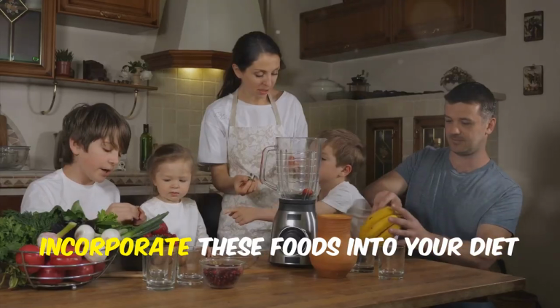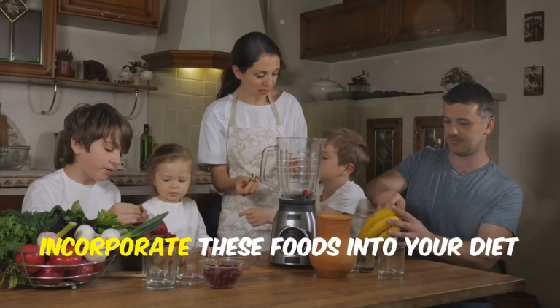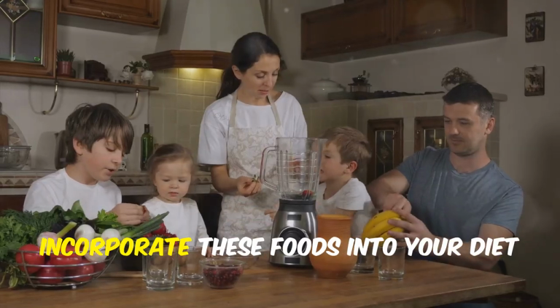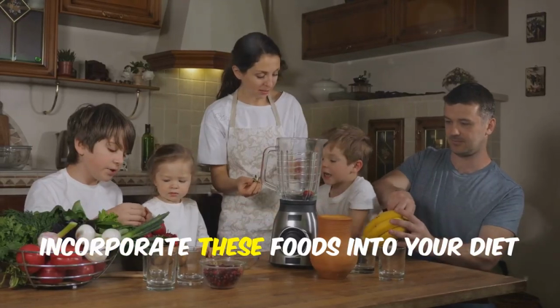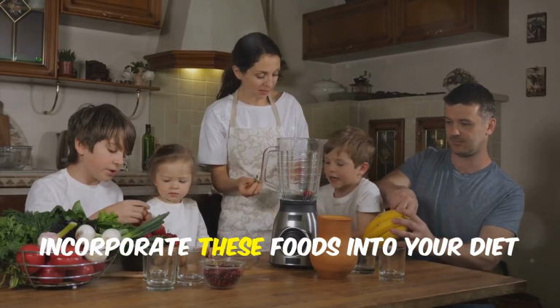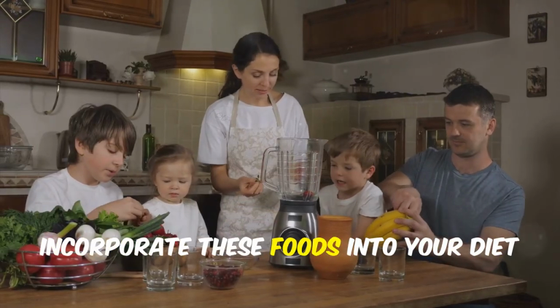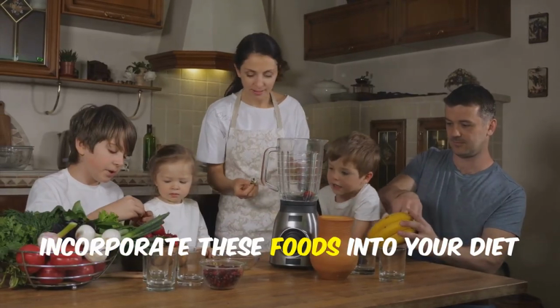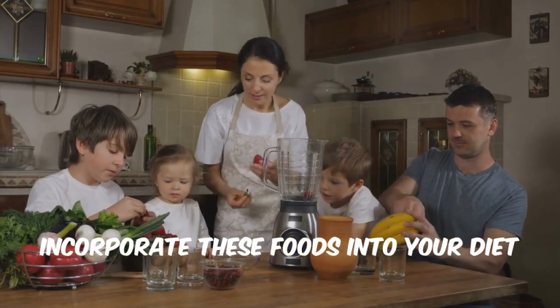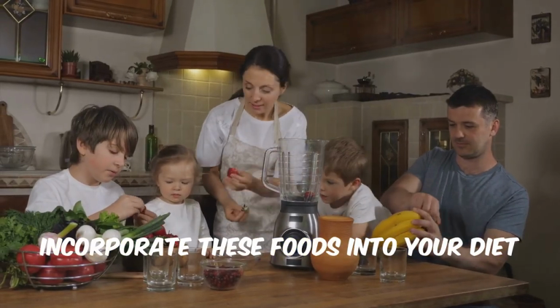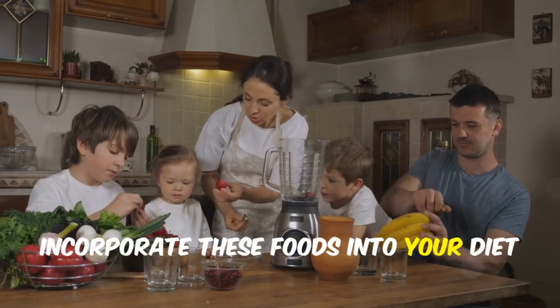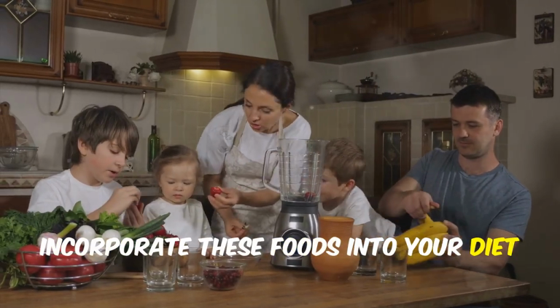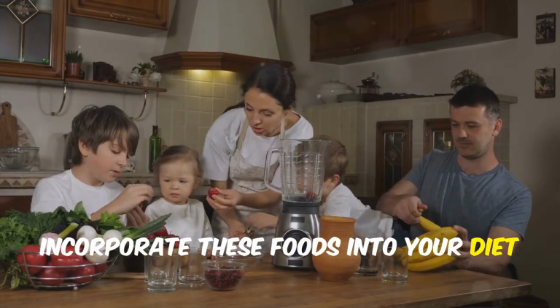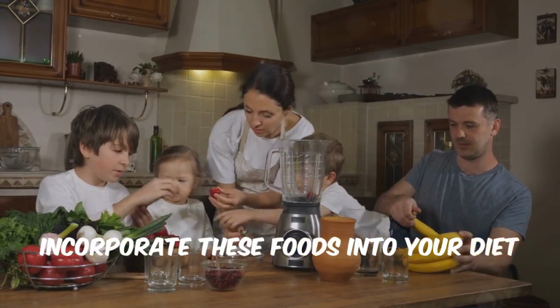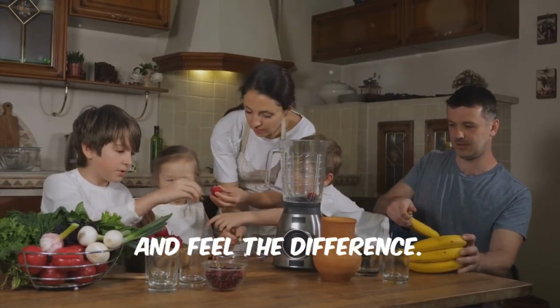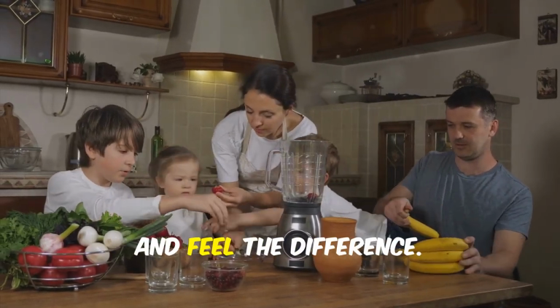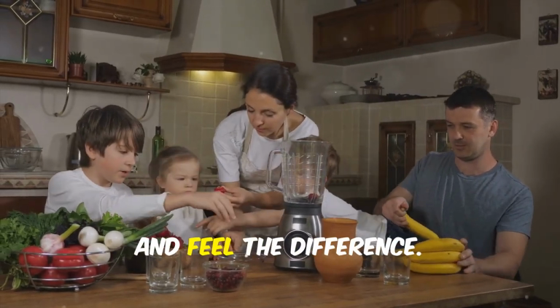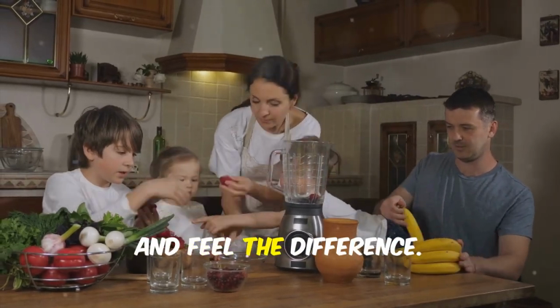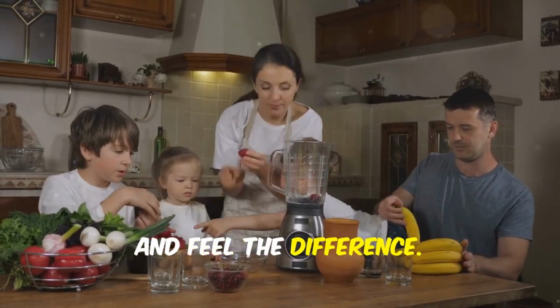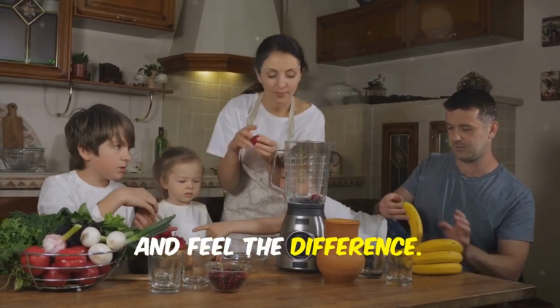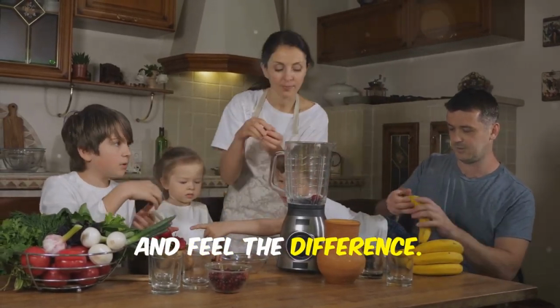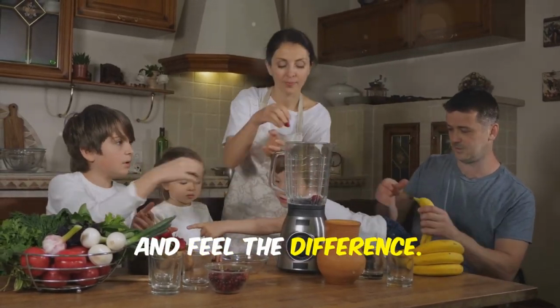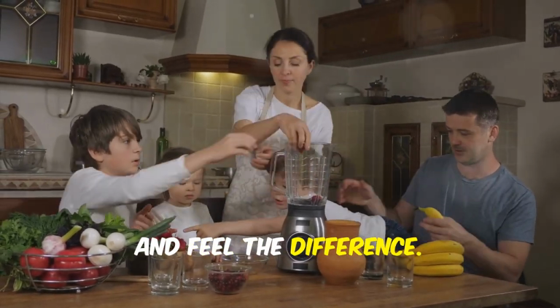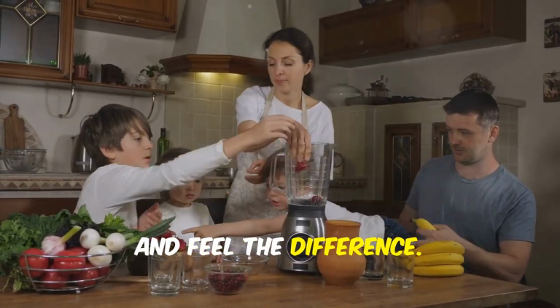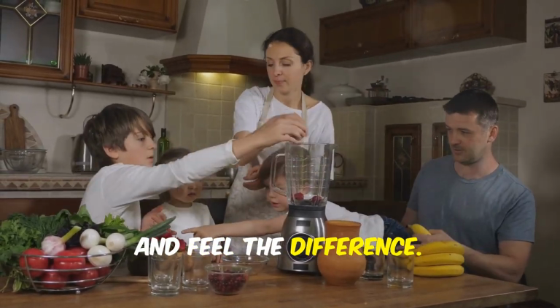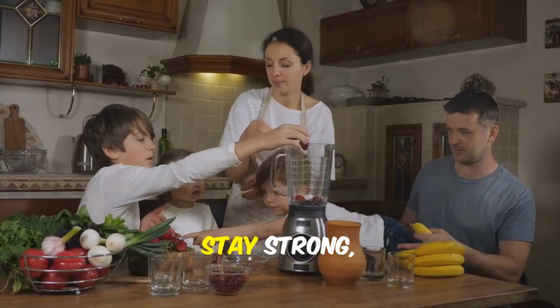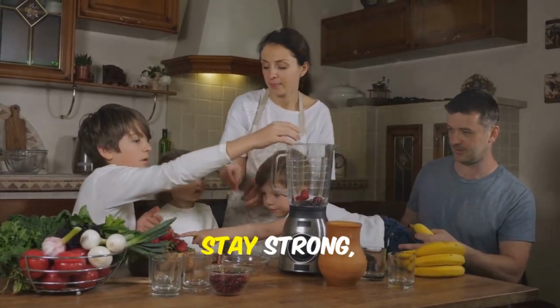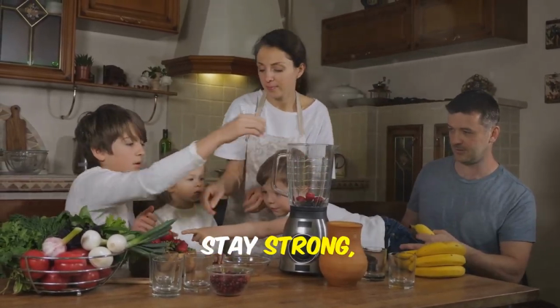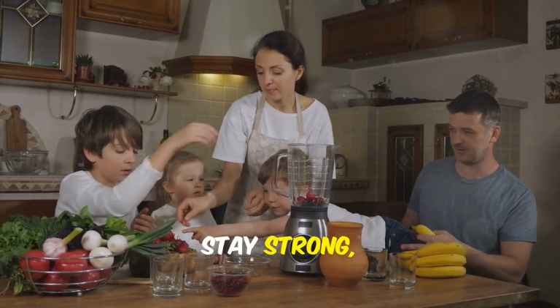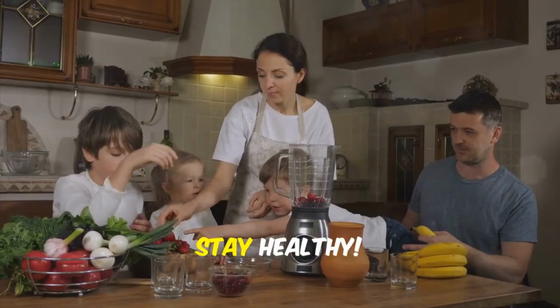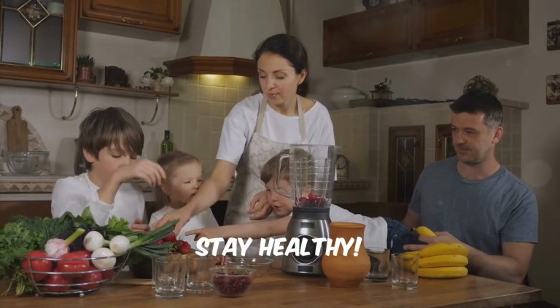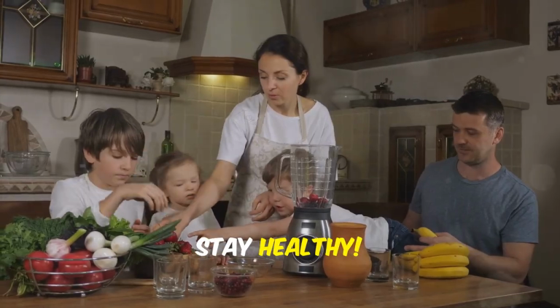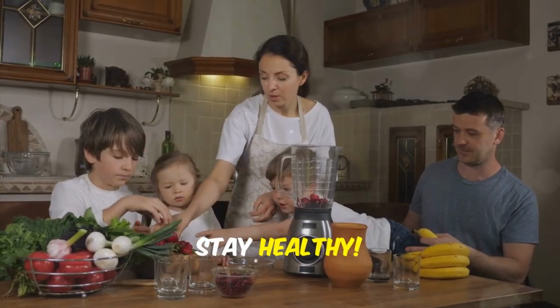Incorporate these foods into your diet and feel the difference. Stay strong, stay healthy.